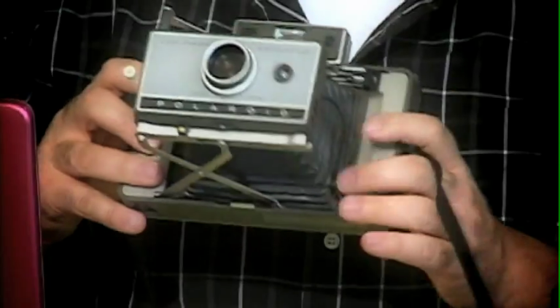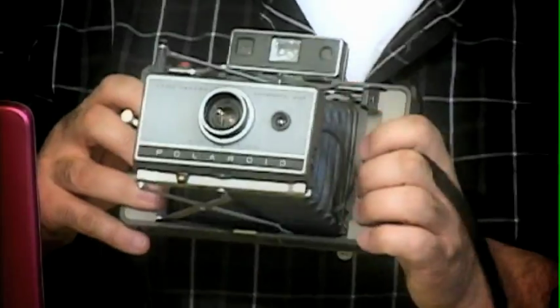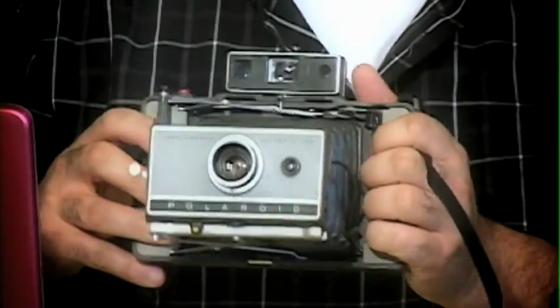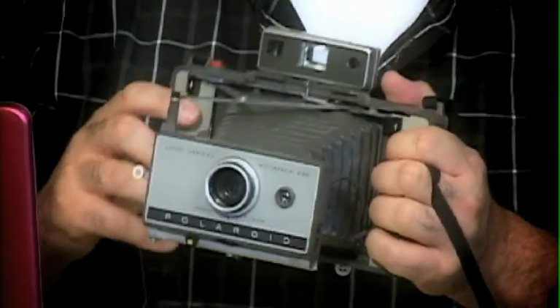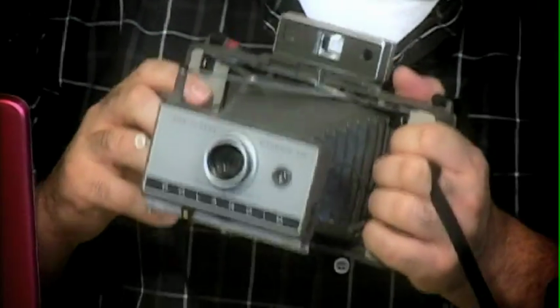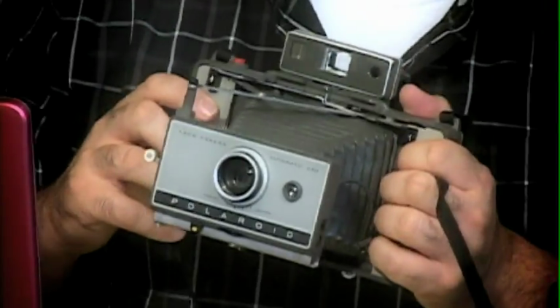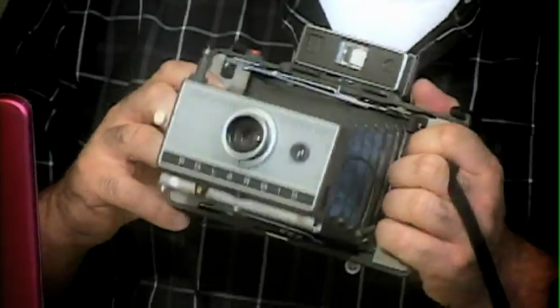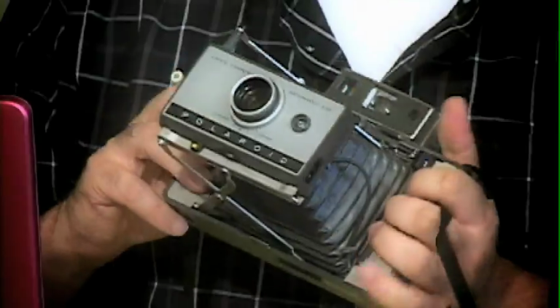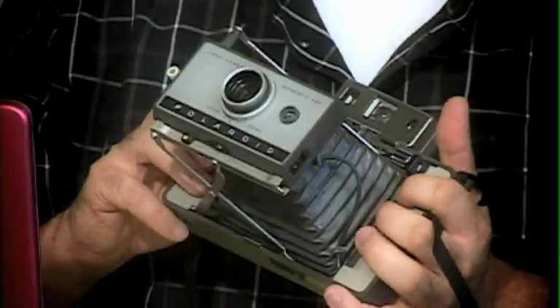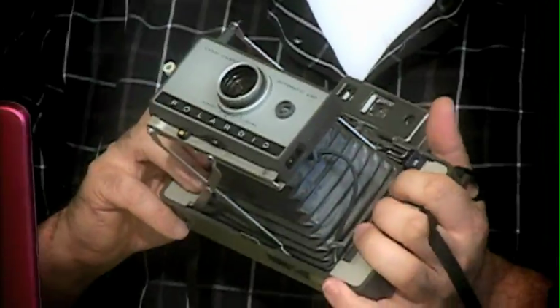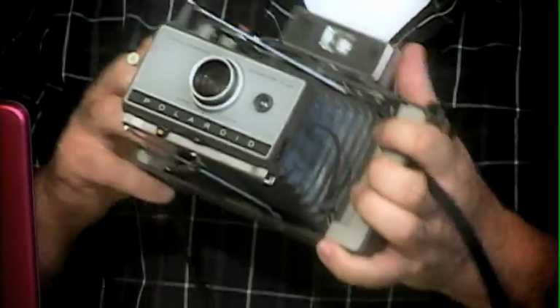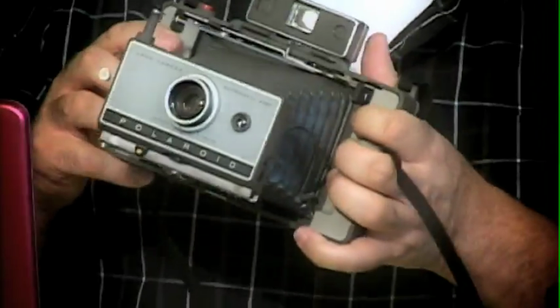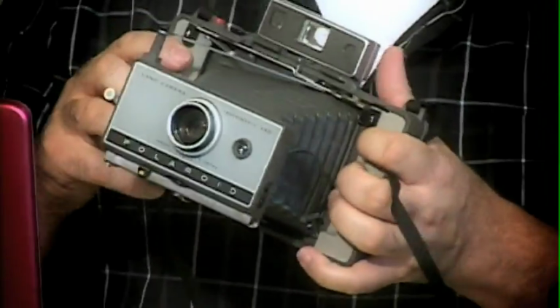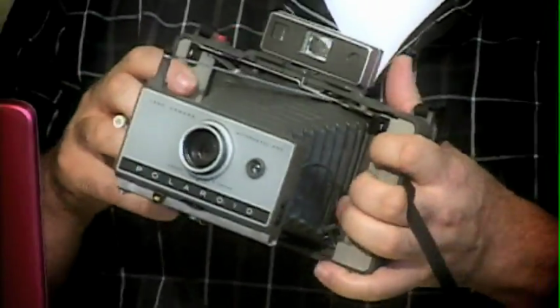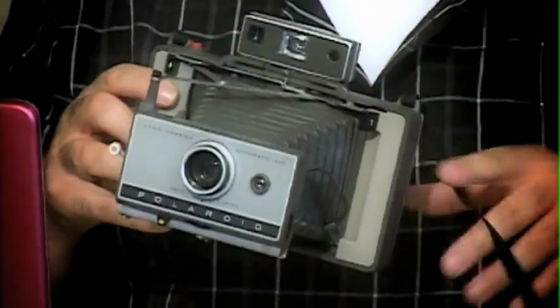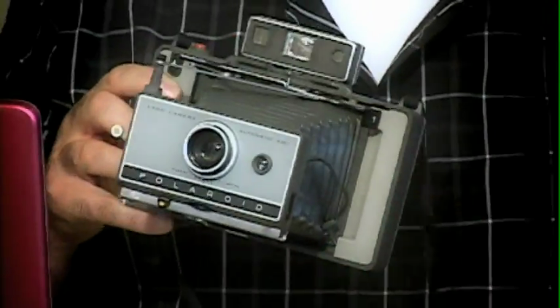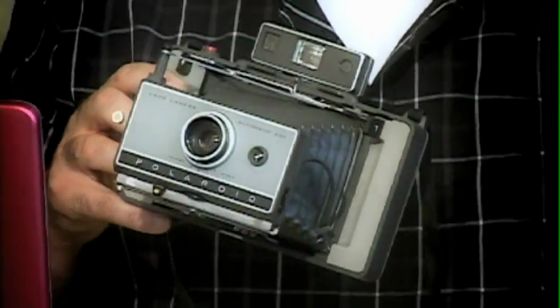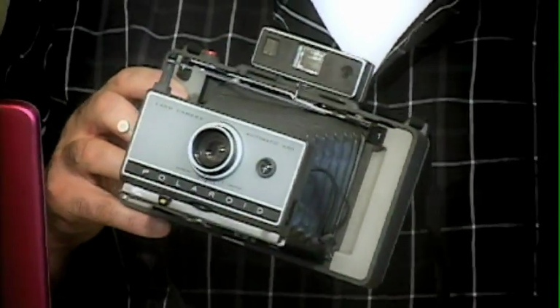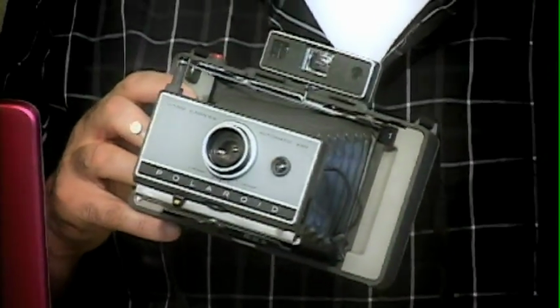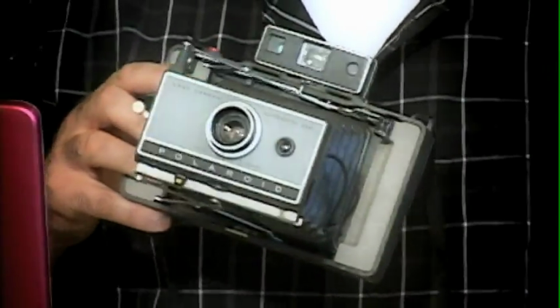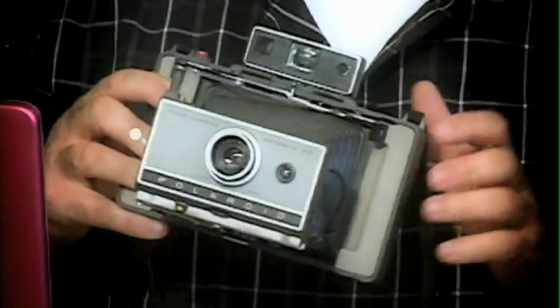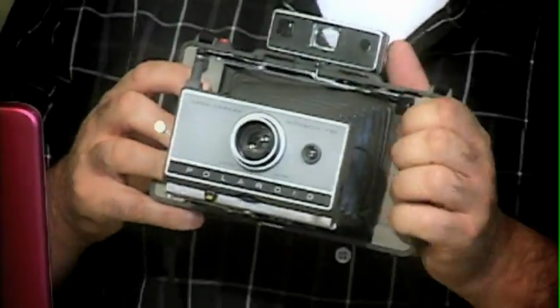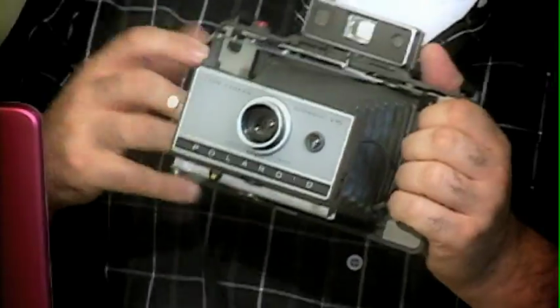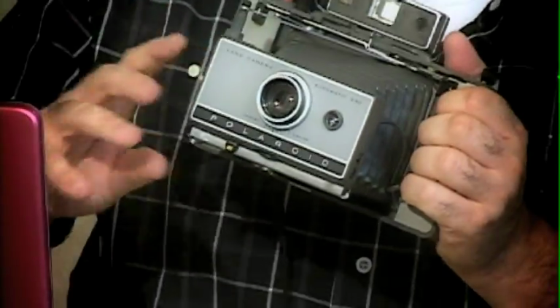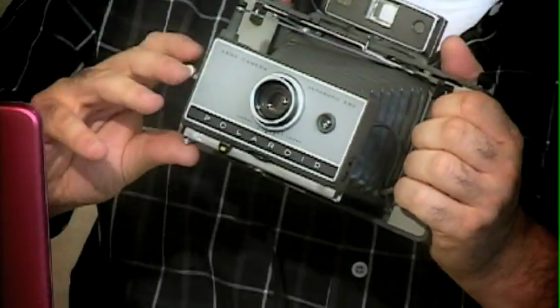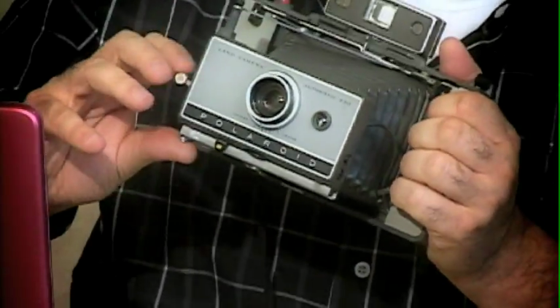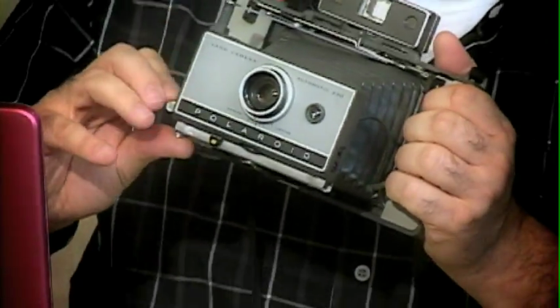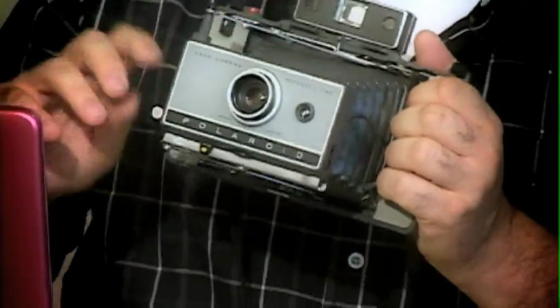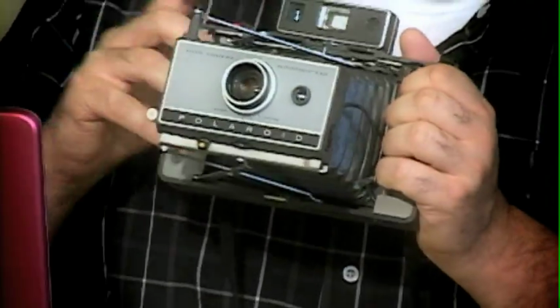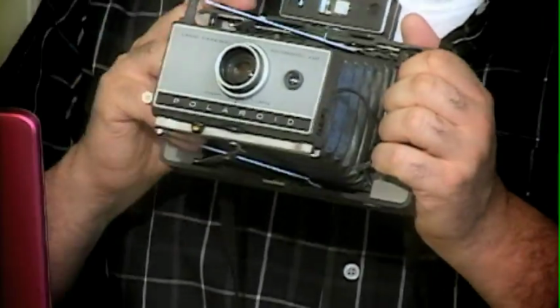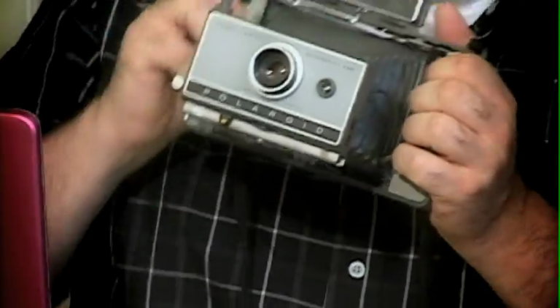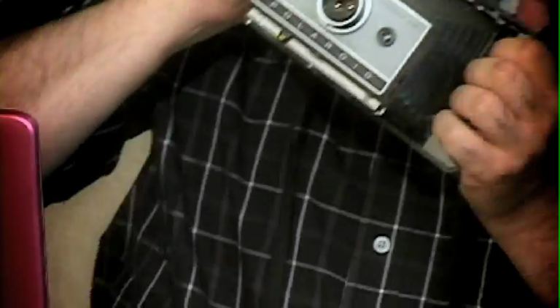Let's make sure that the shutter works. I've mentioned about the two clicks — make sure you hear the two clicks.